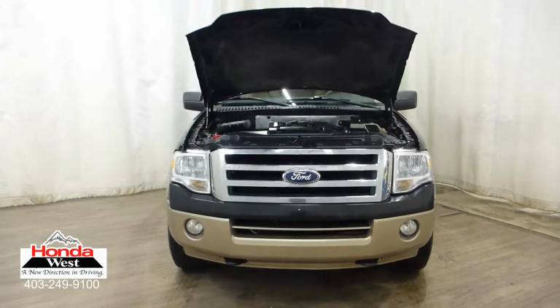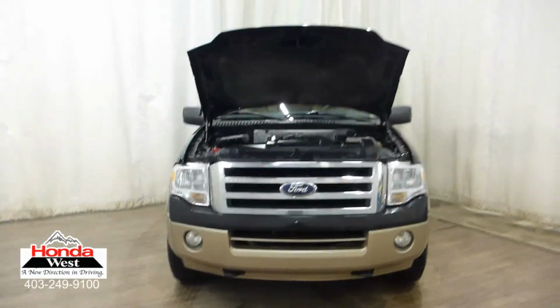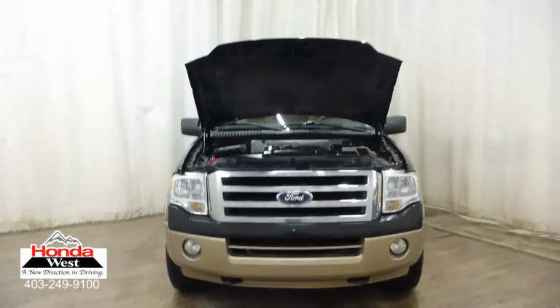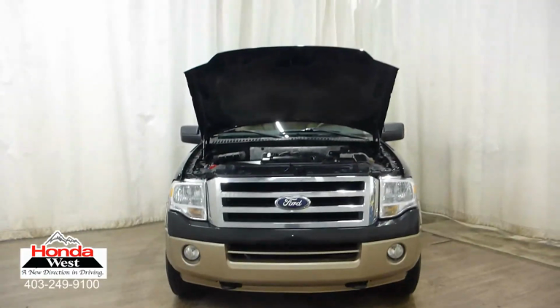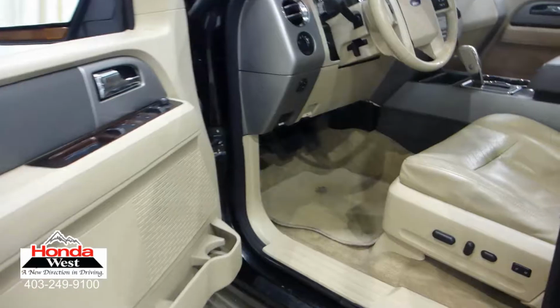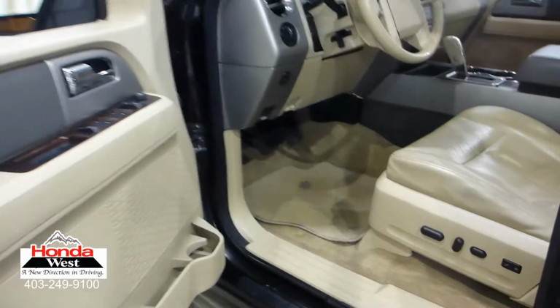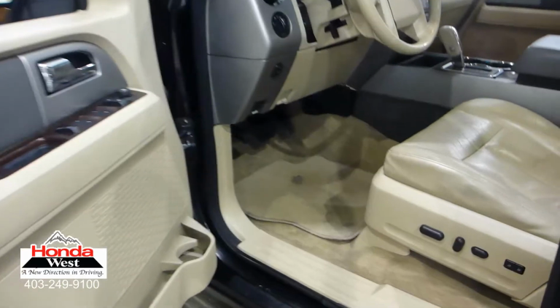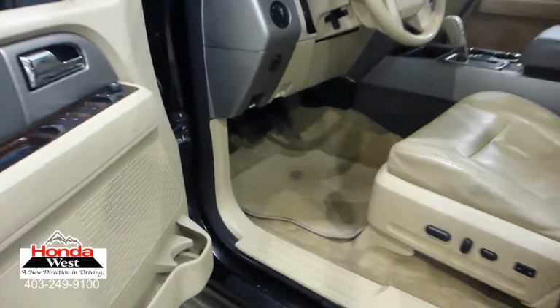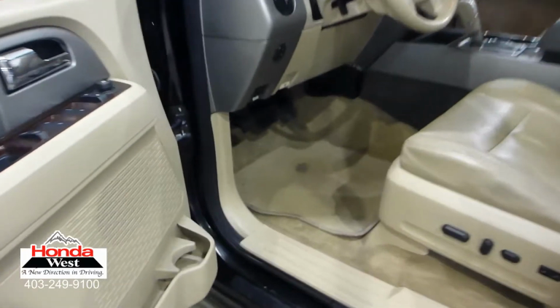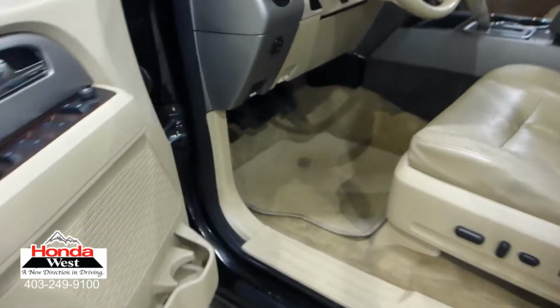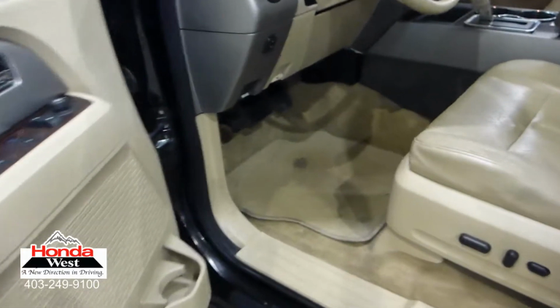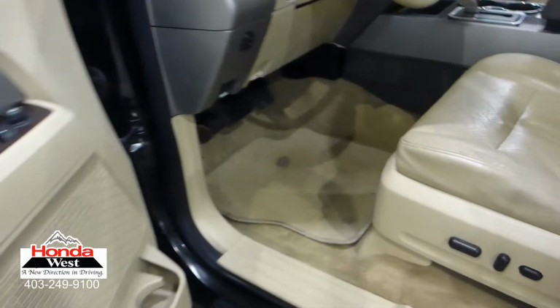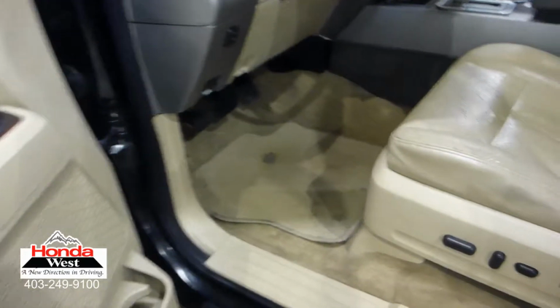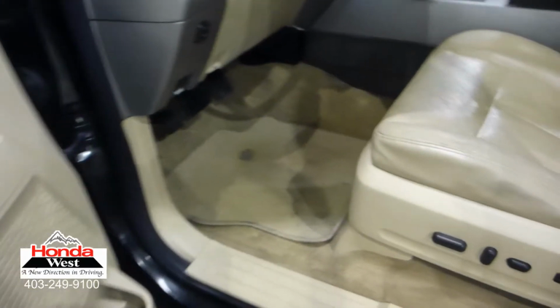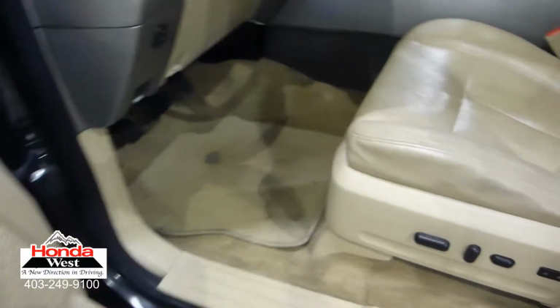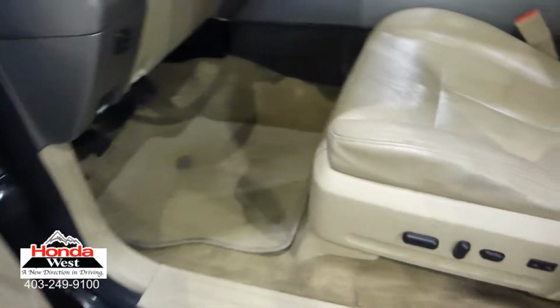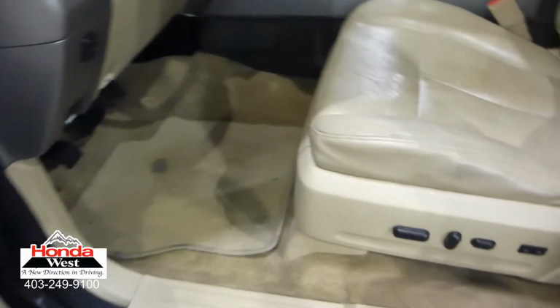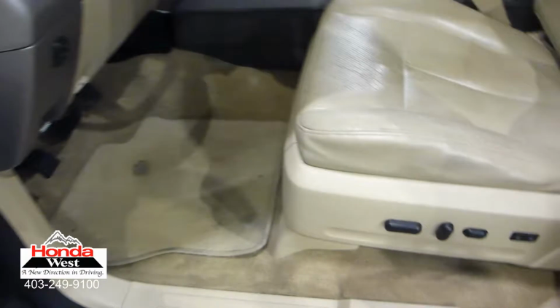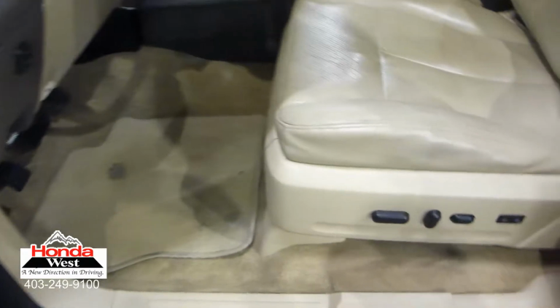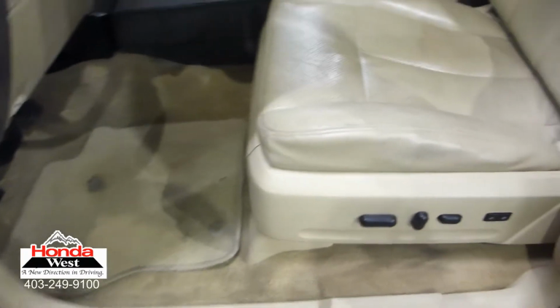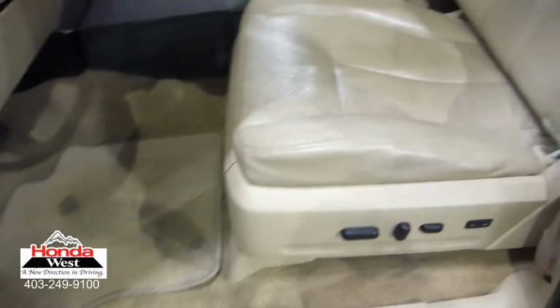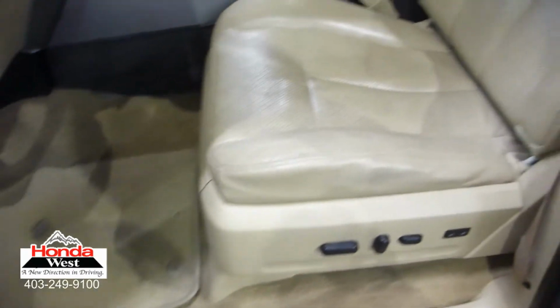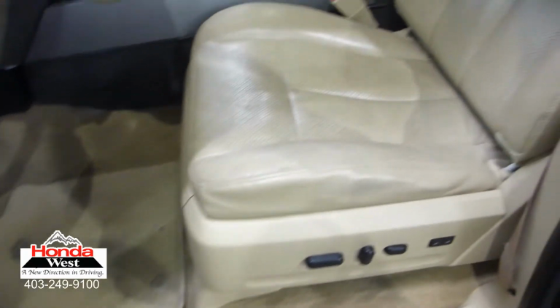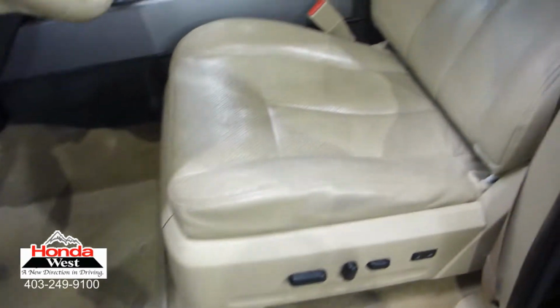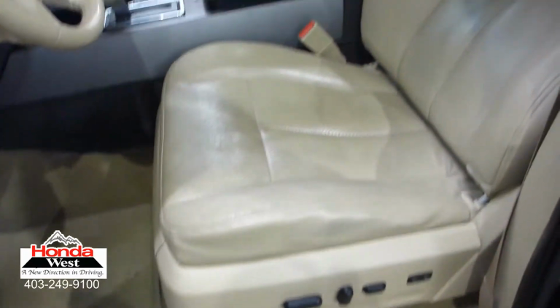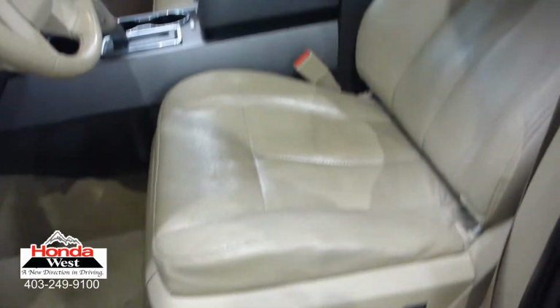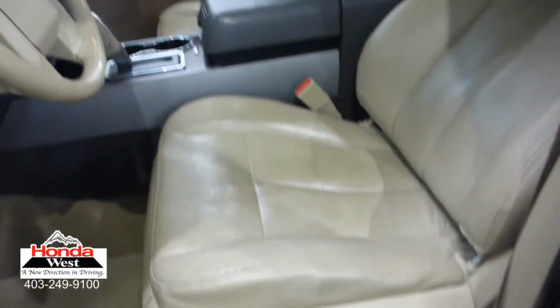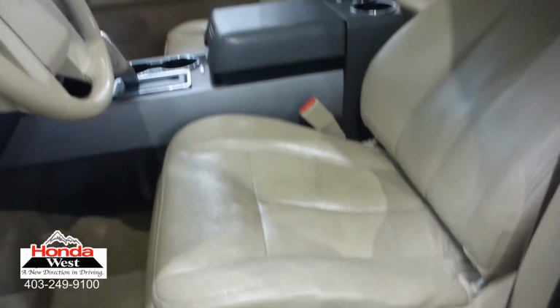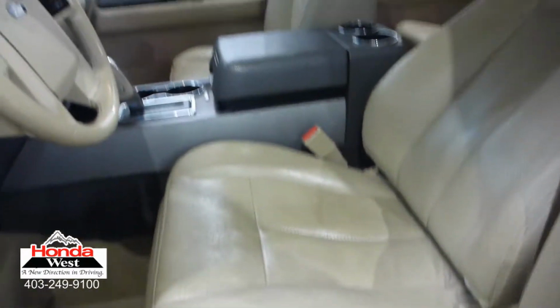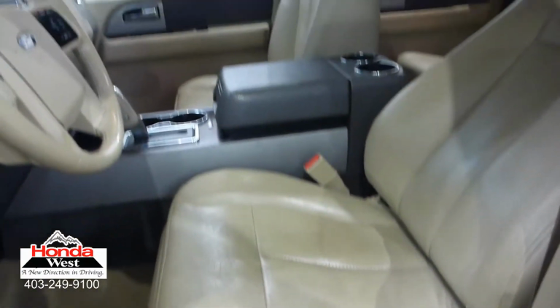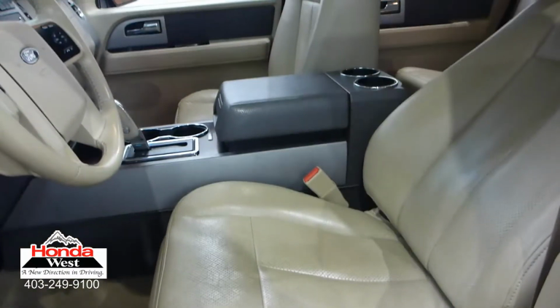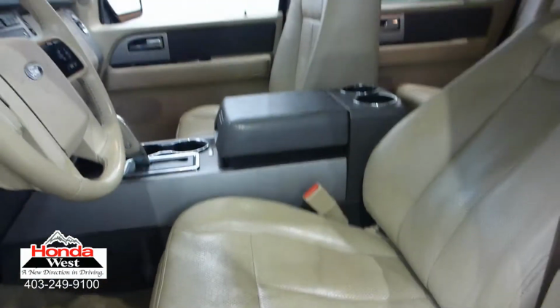You get a great vehicle at the lowest possible price, and we sell a car. The best thing is, we don't have to spend hours haggling back and forth.